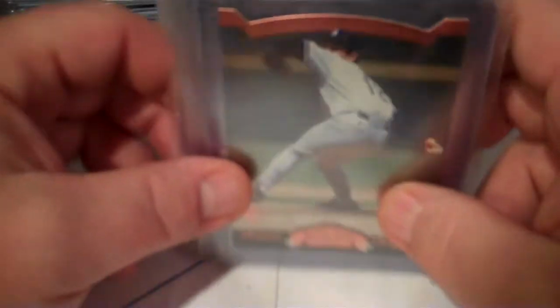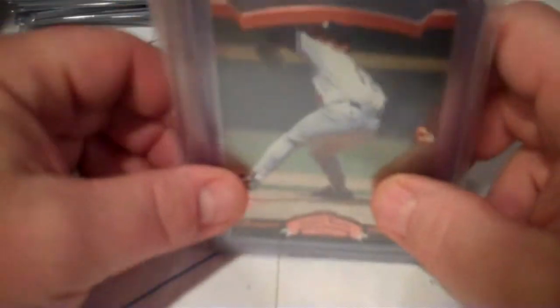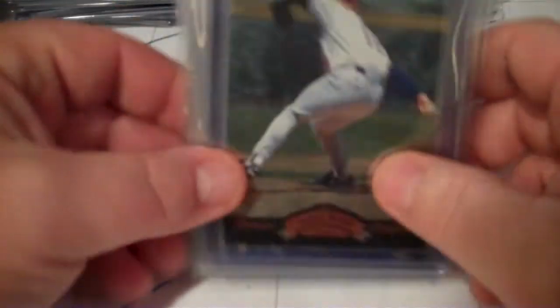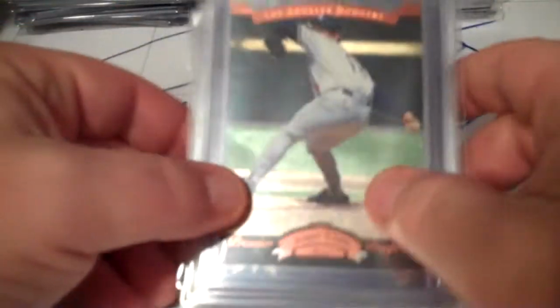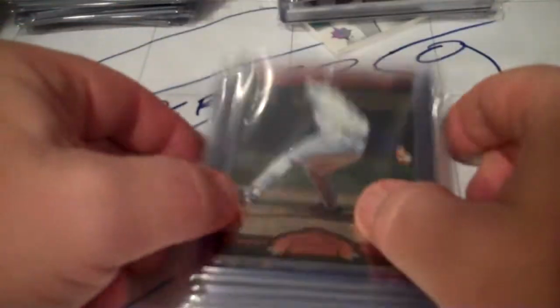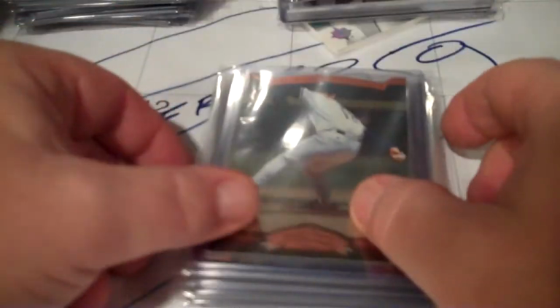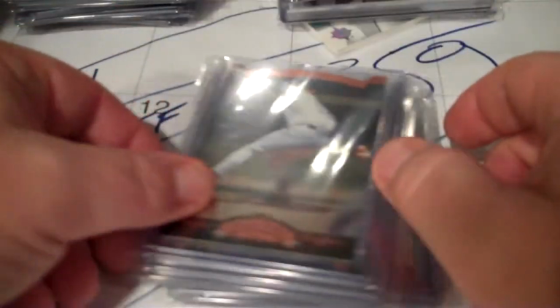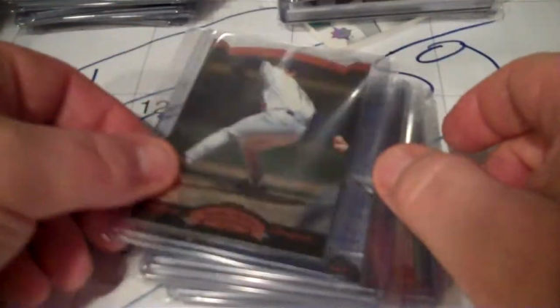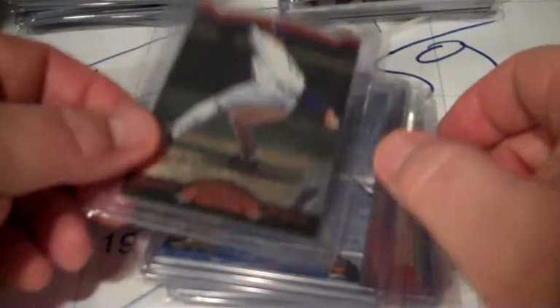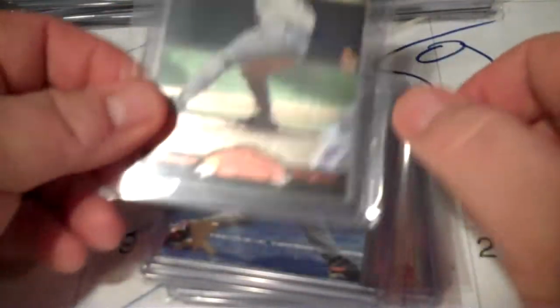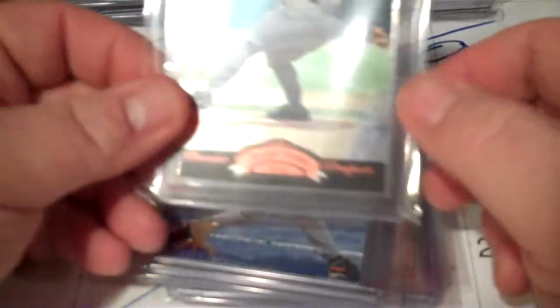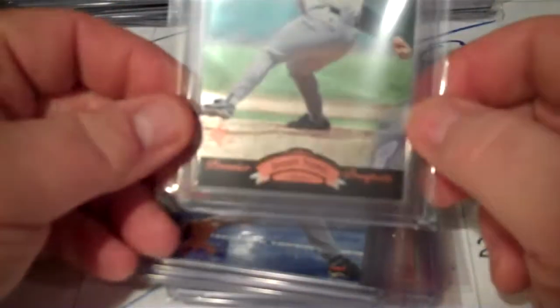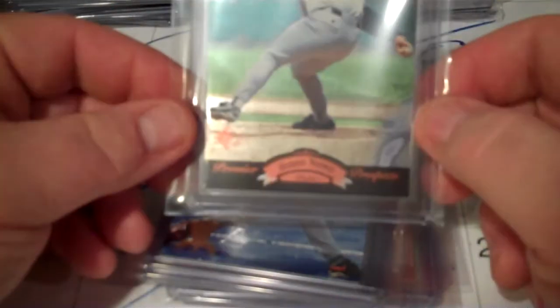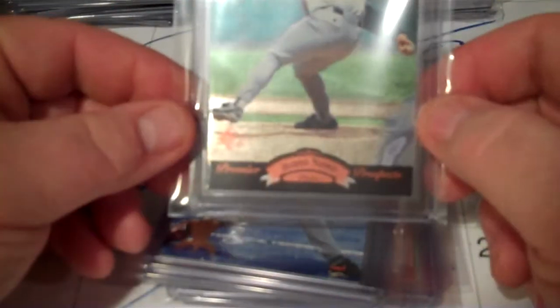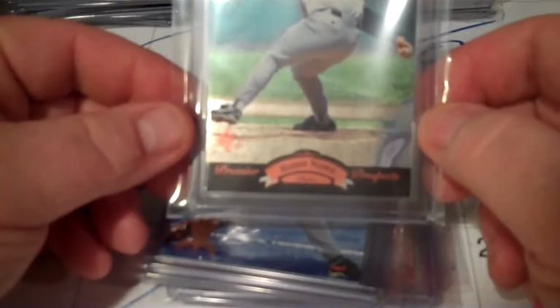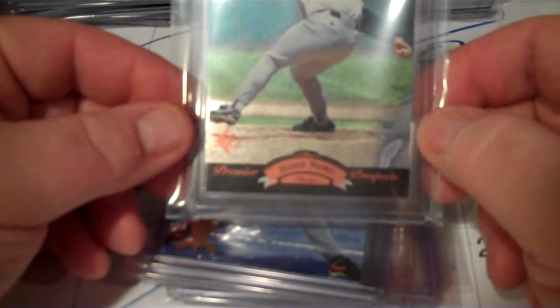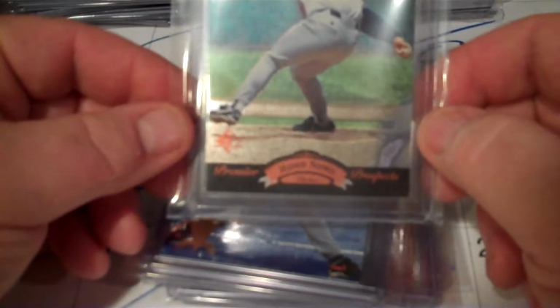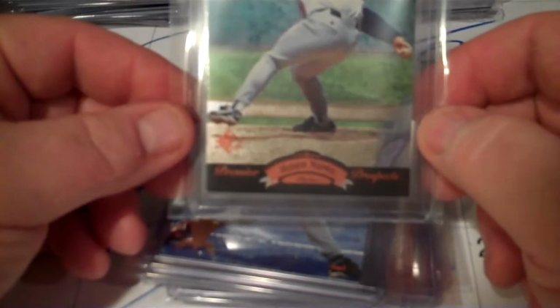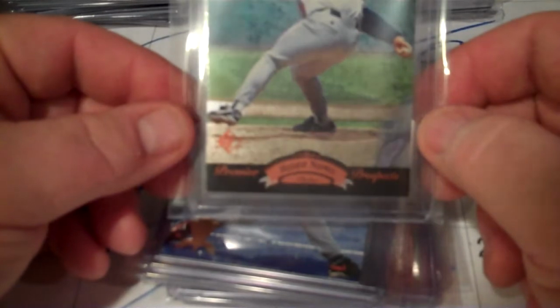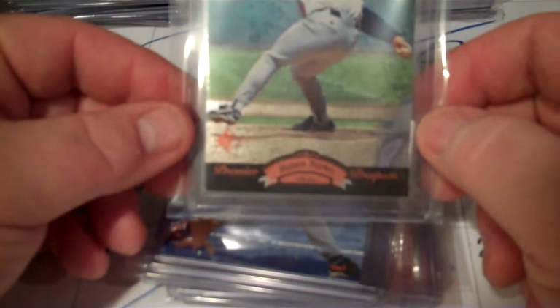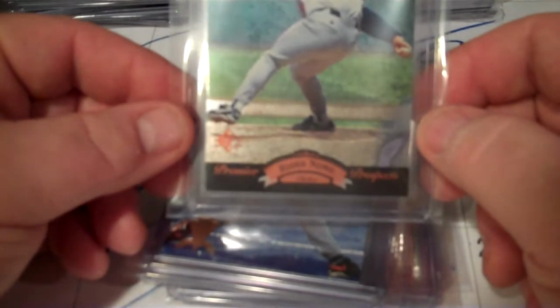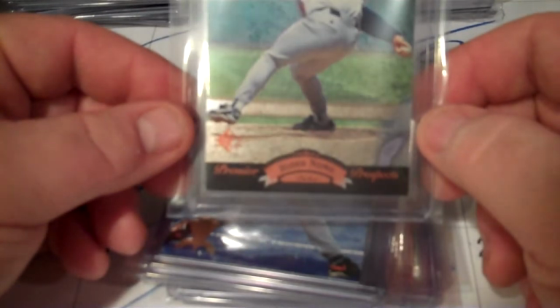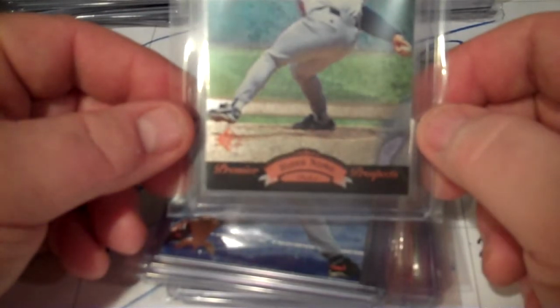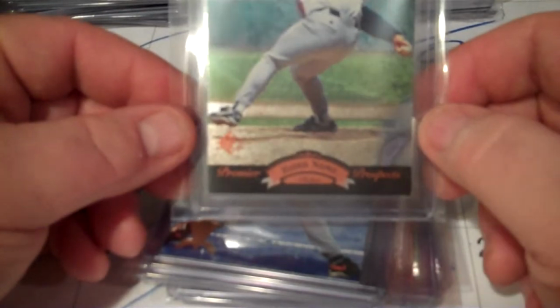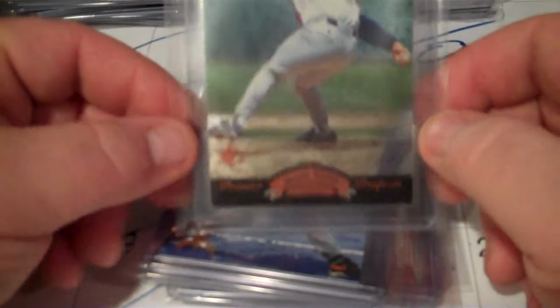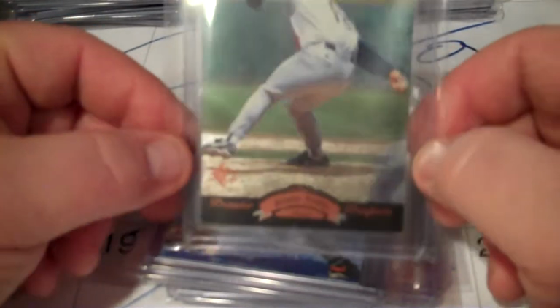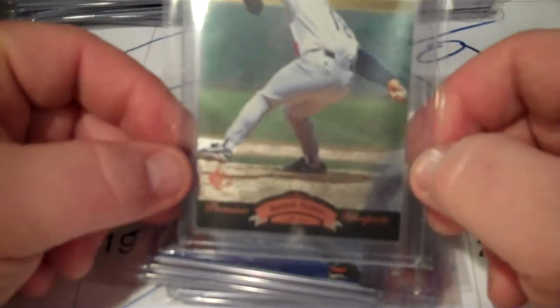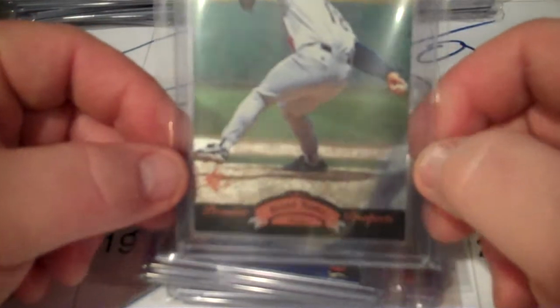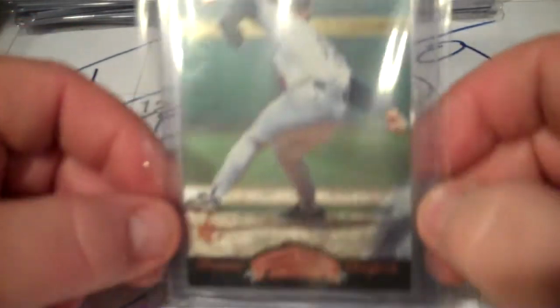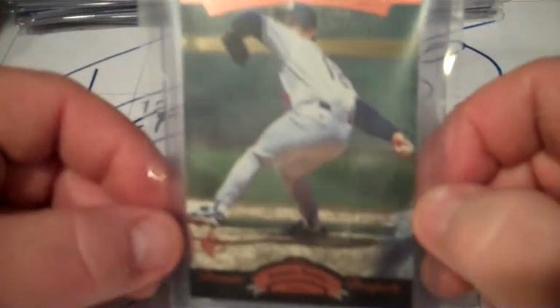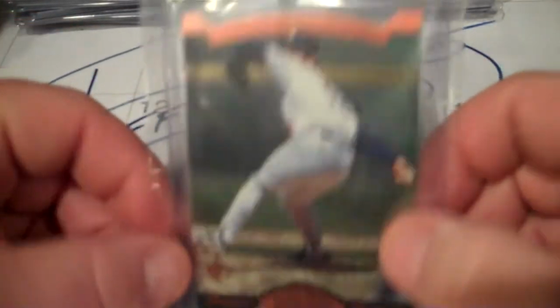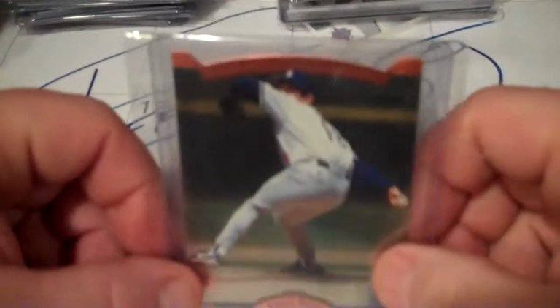I got a glare. Everybody in their video says I apologize for the glare, so I'm not going to apologize.